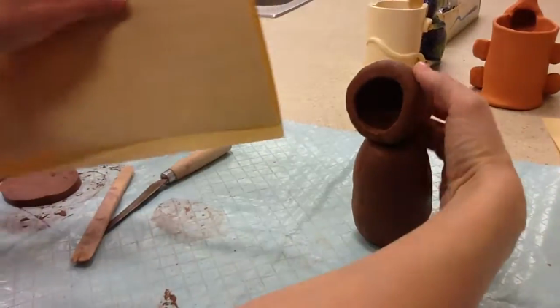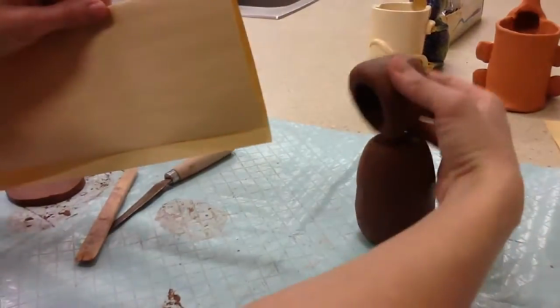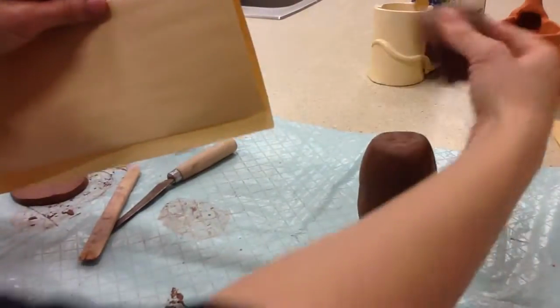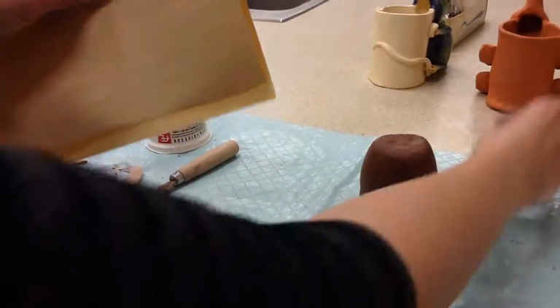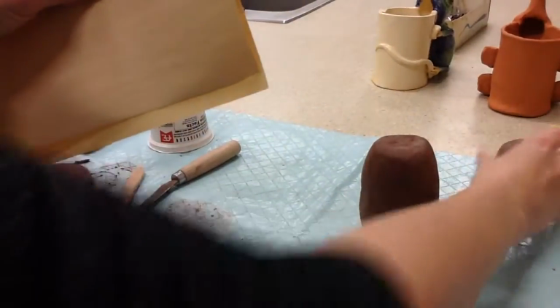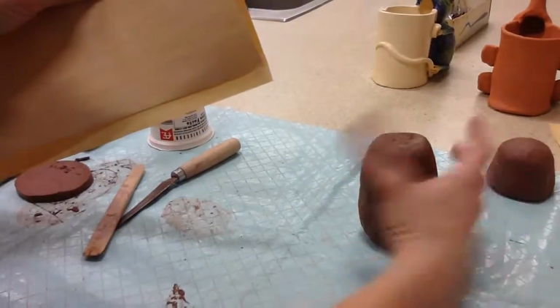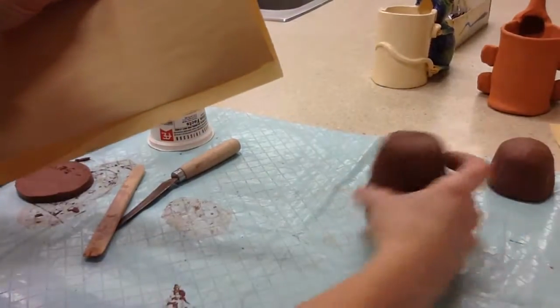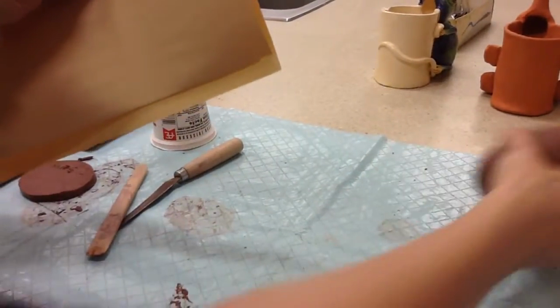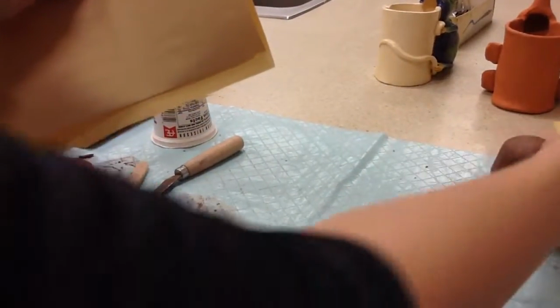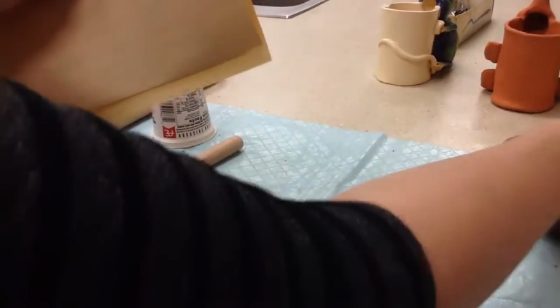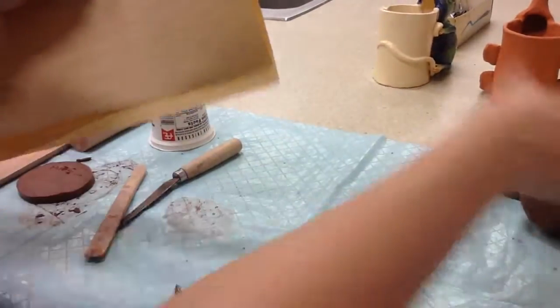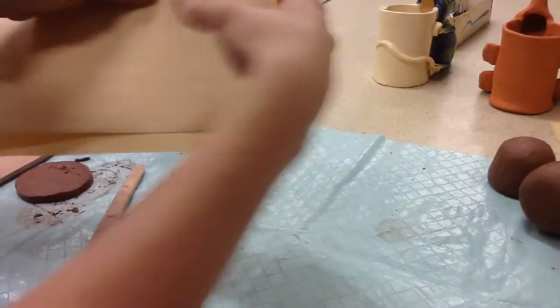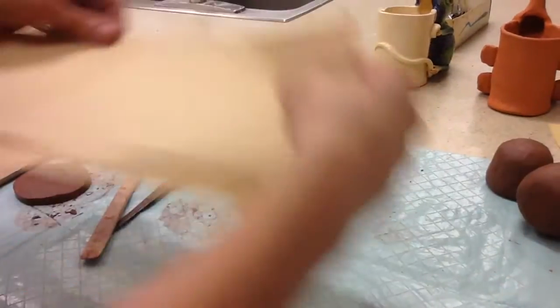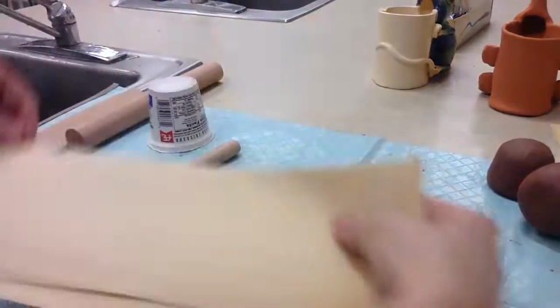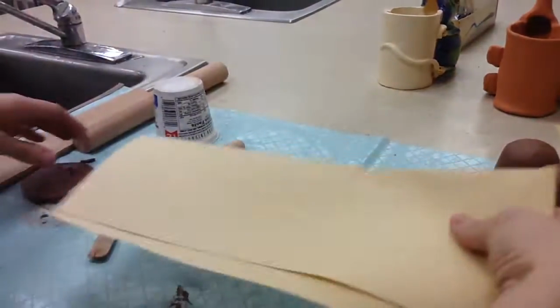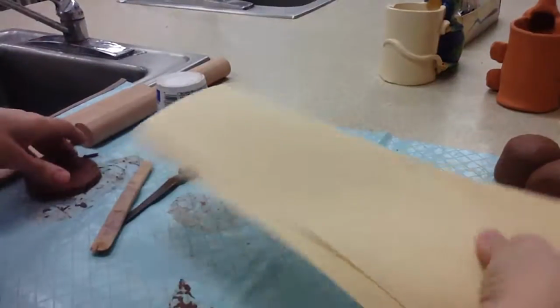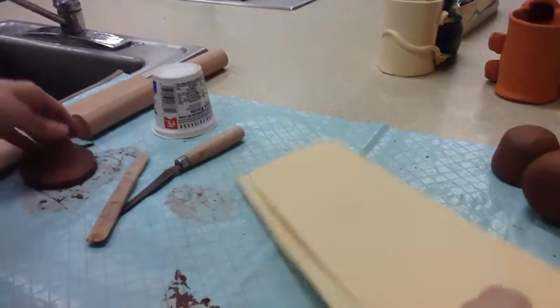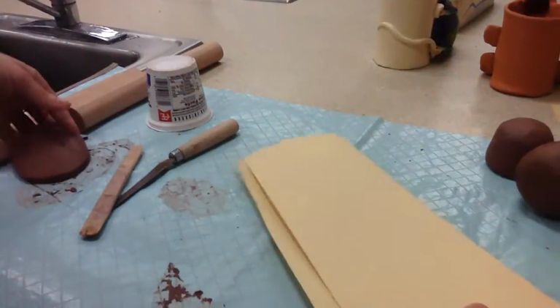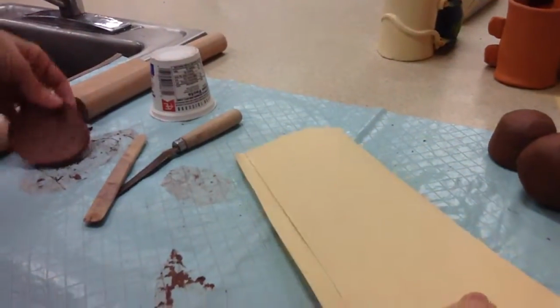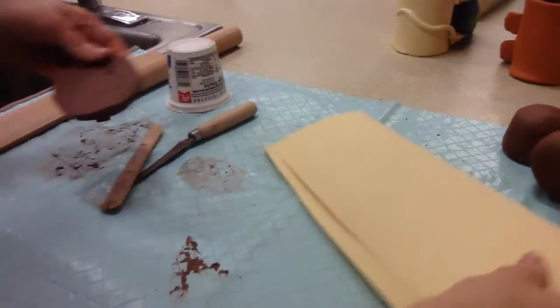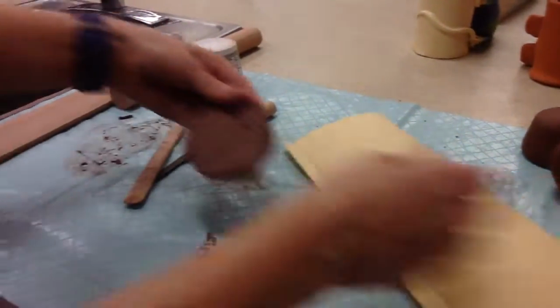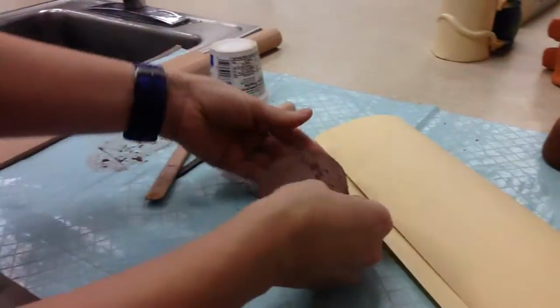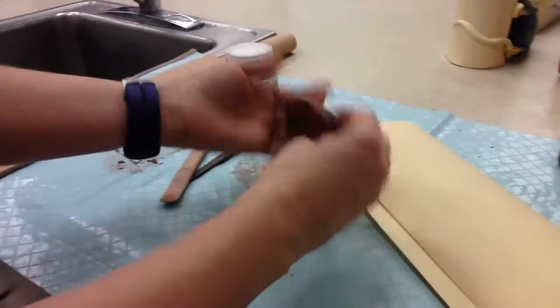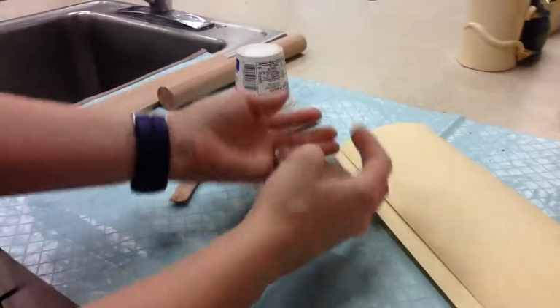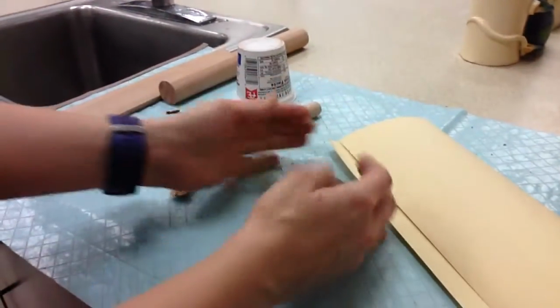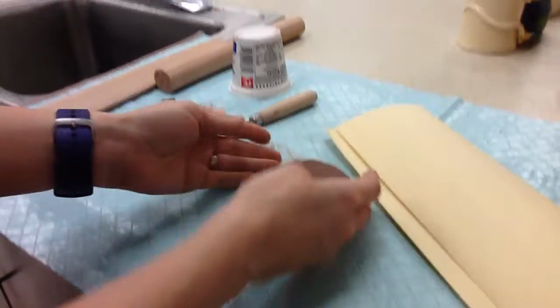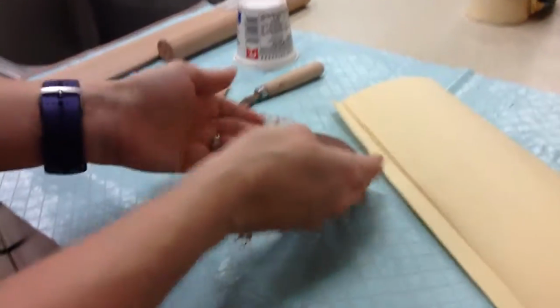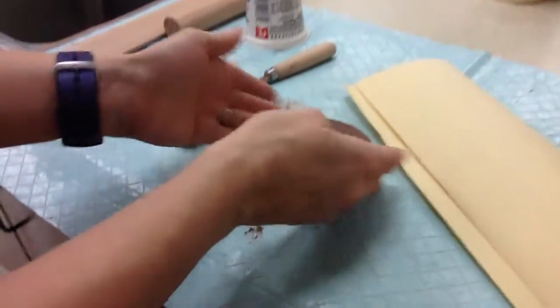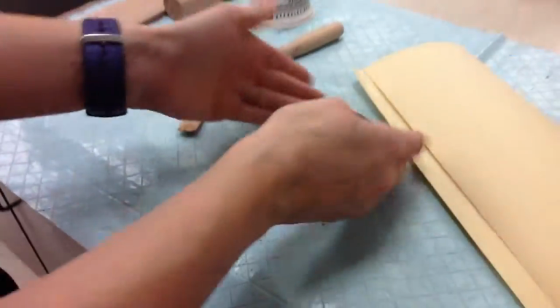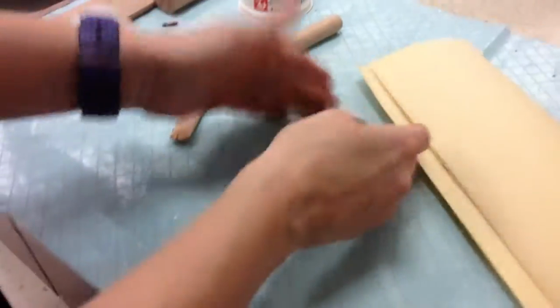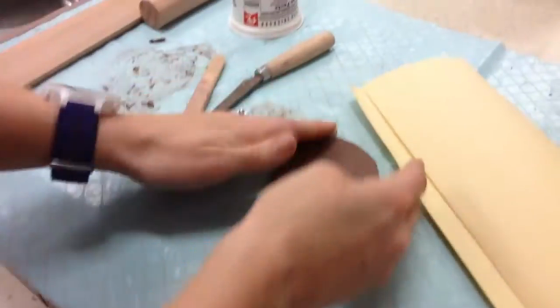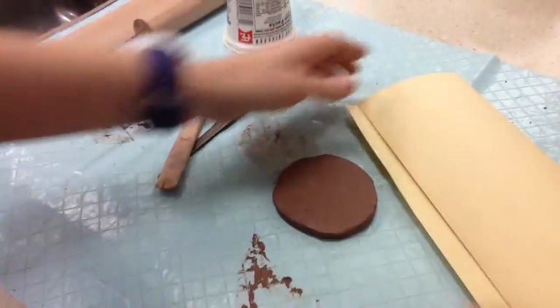The next part, you're going to put those away under a bag. Then you need your base — here's the base that we just made.